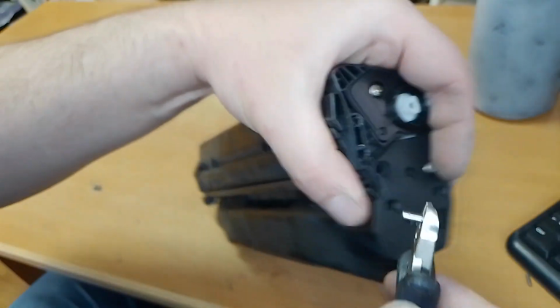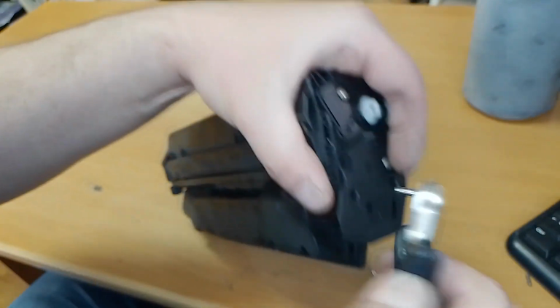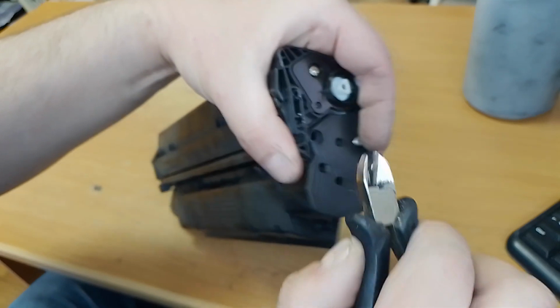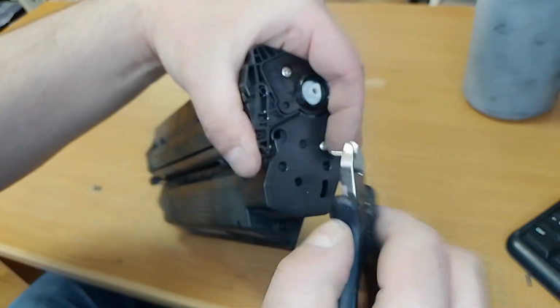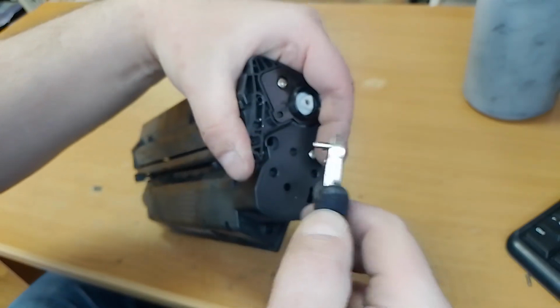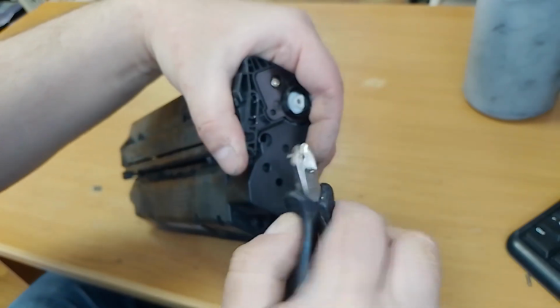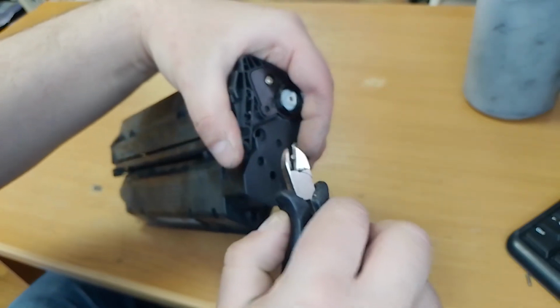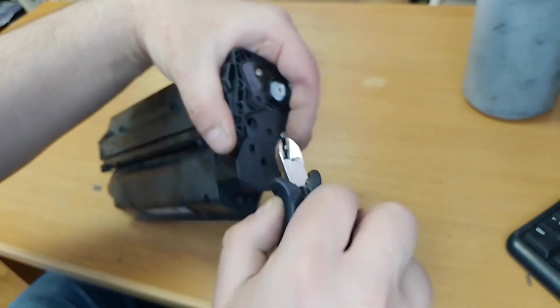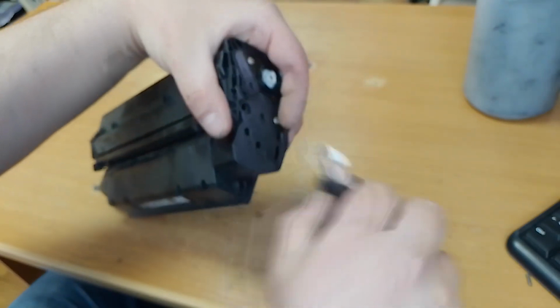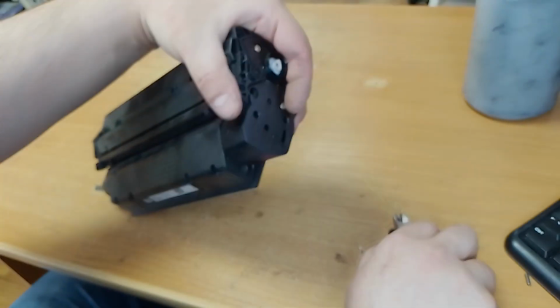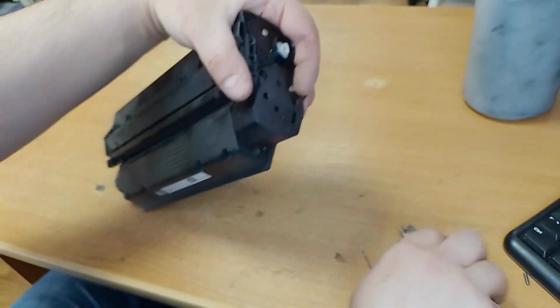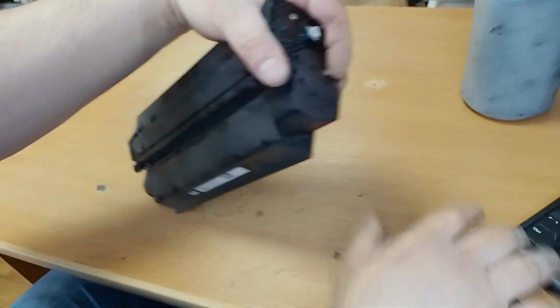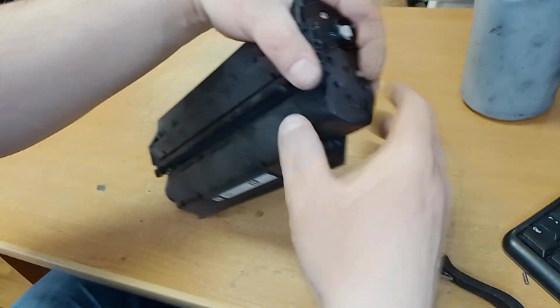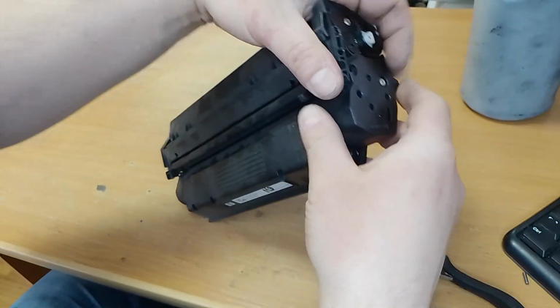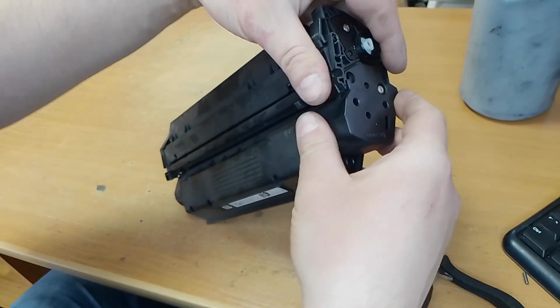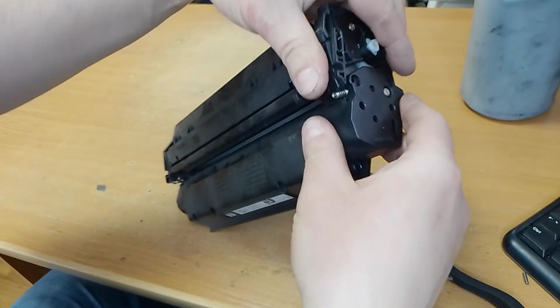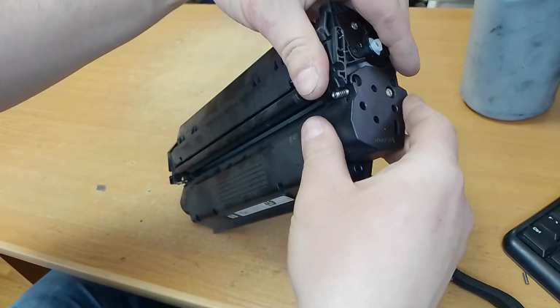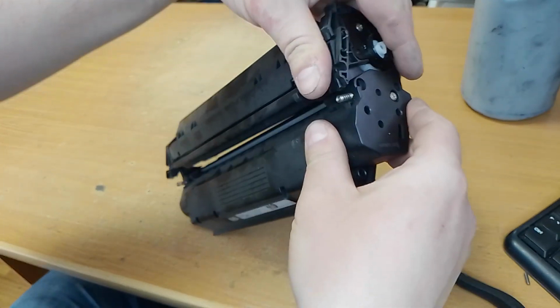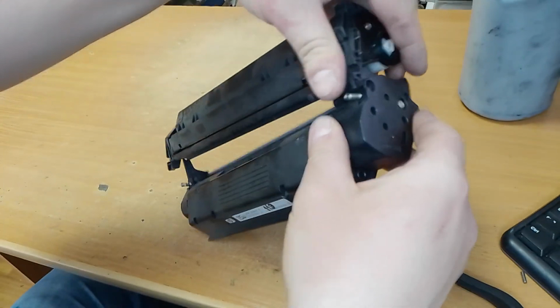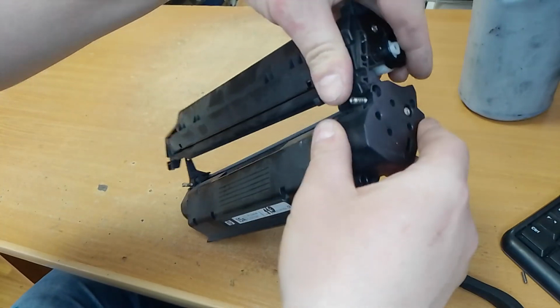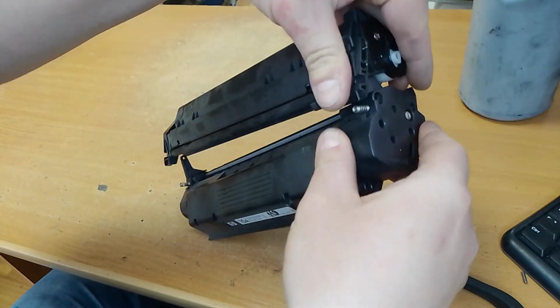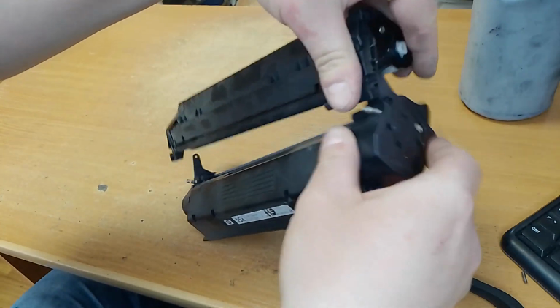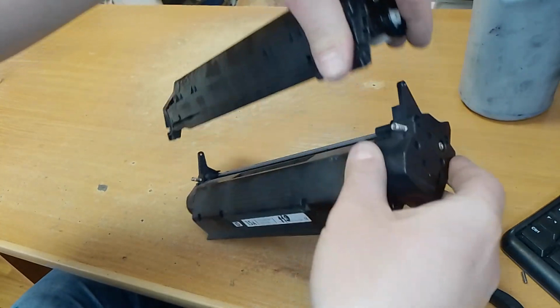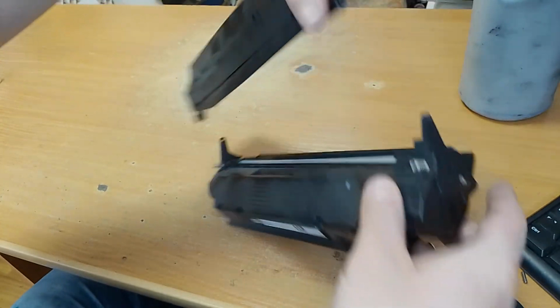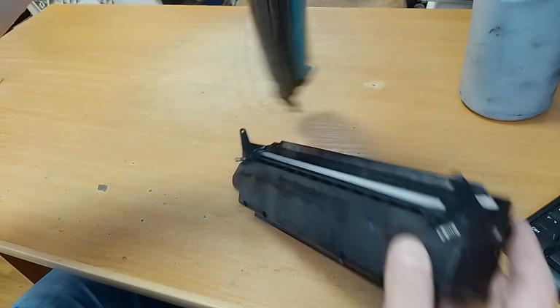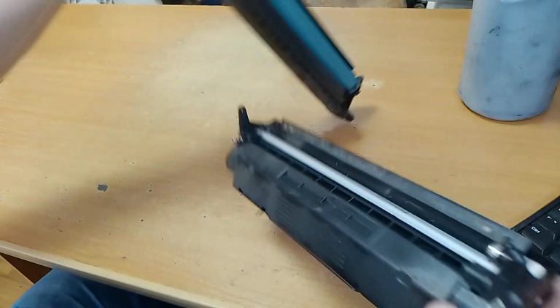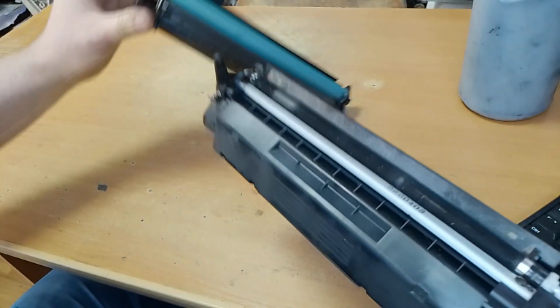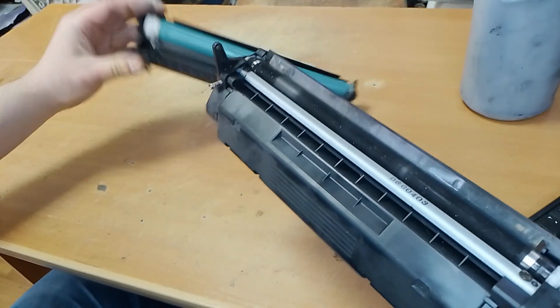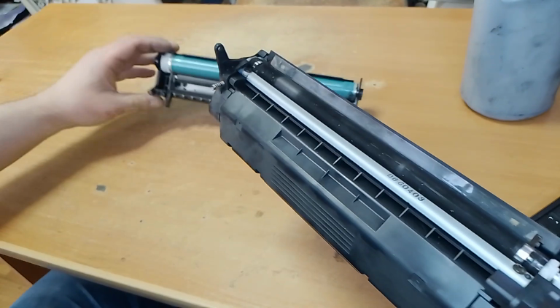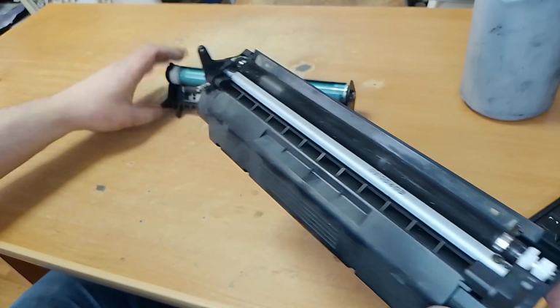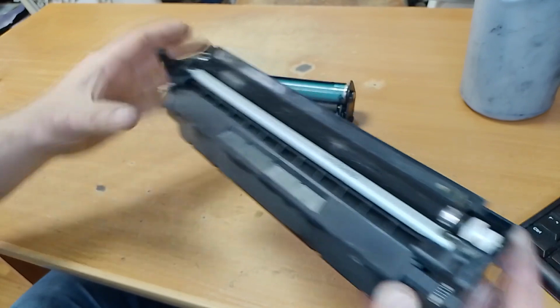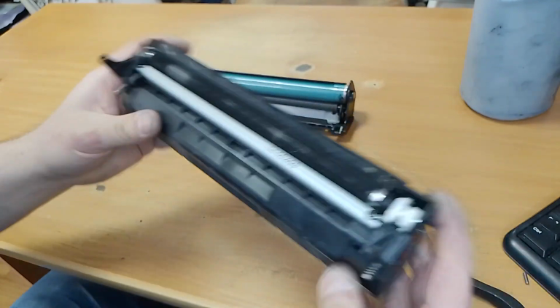Remove the metal pin. Now we have two parts of the cartridge.